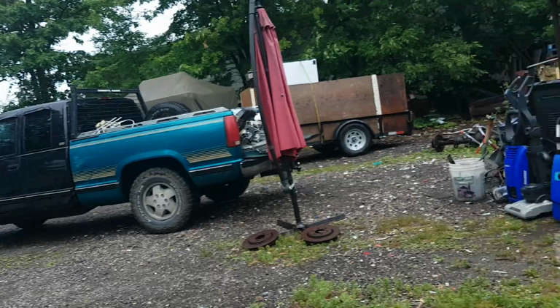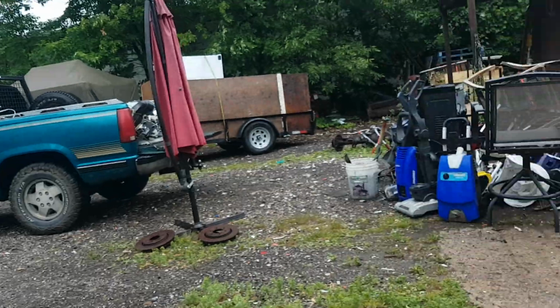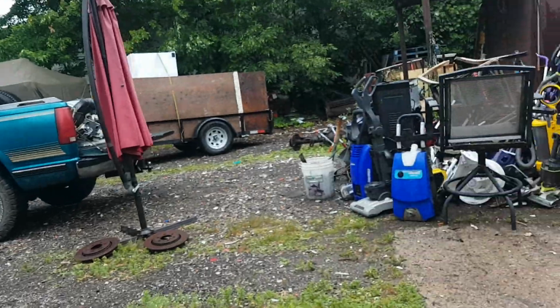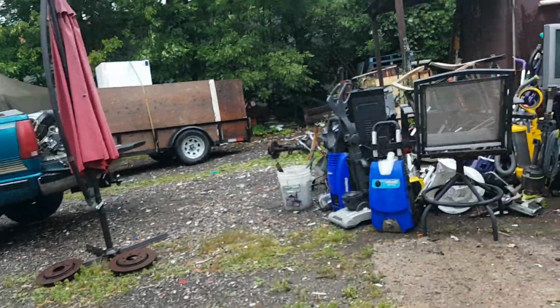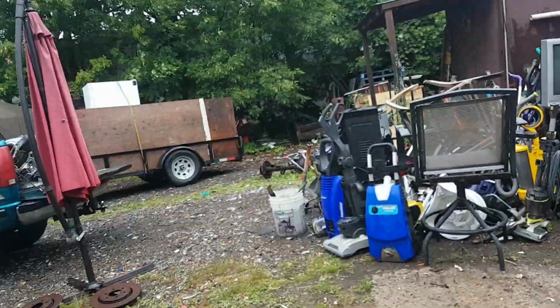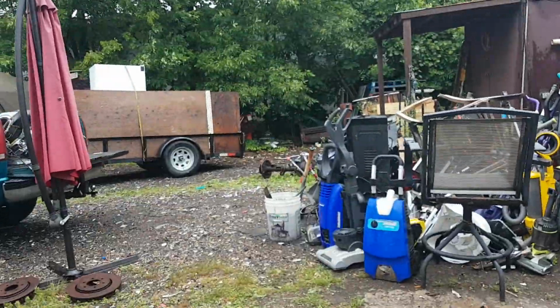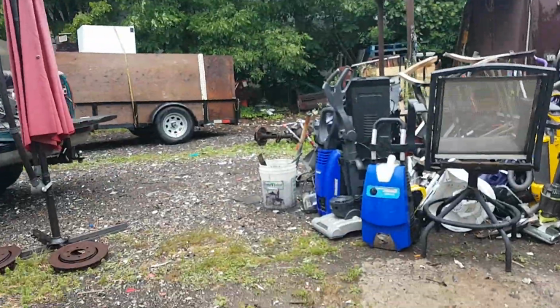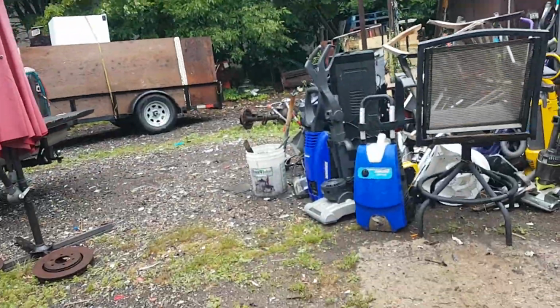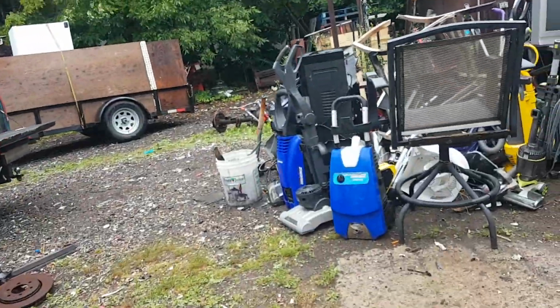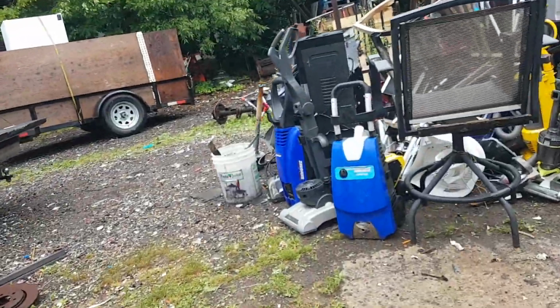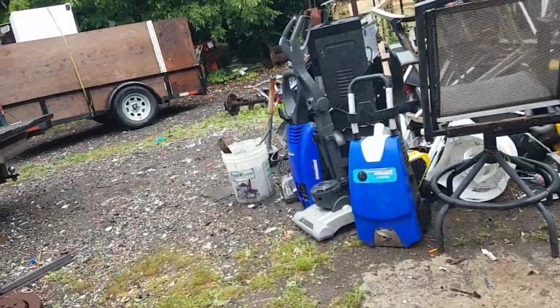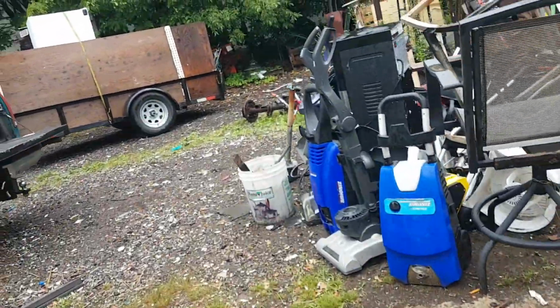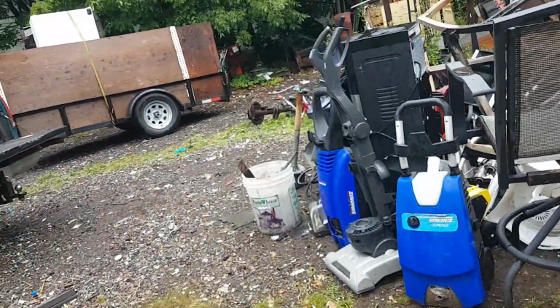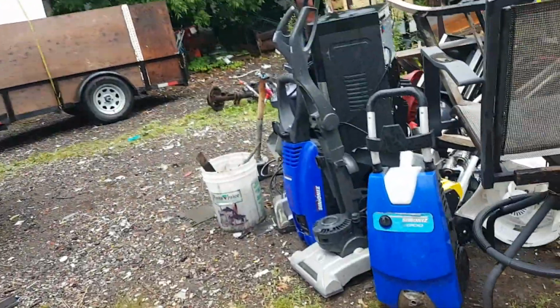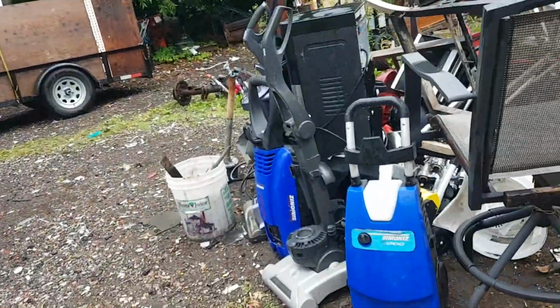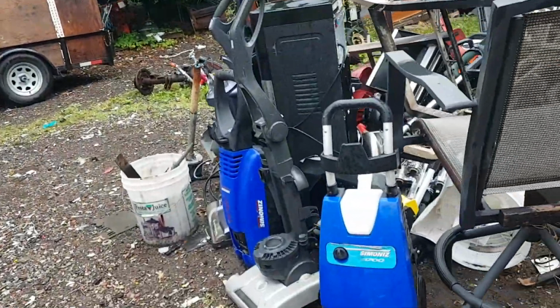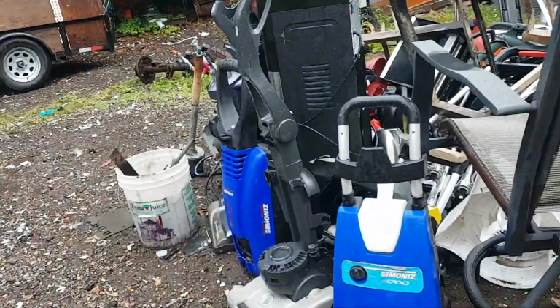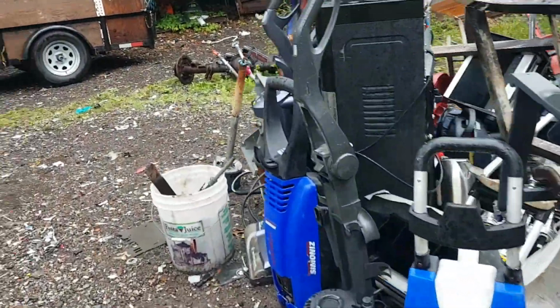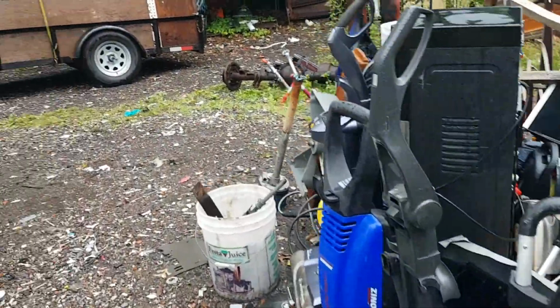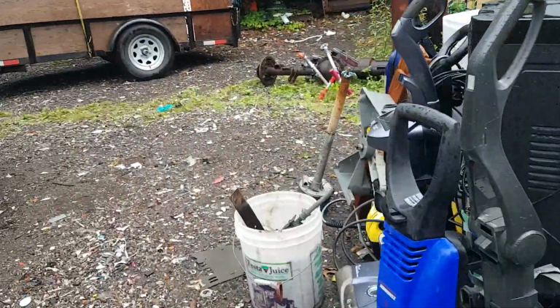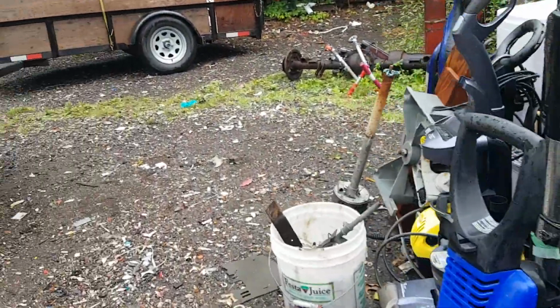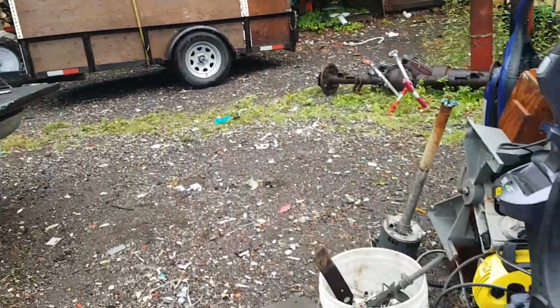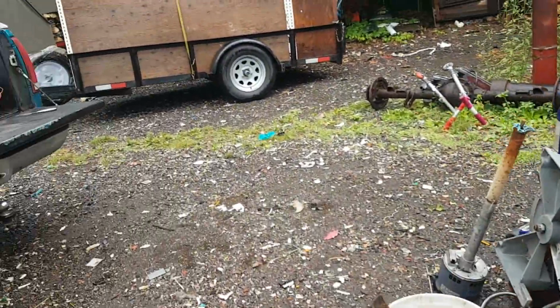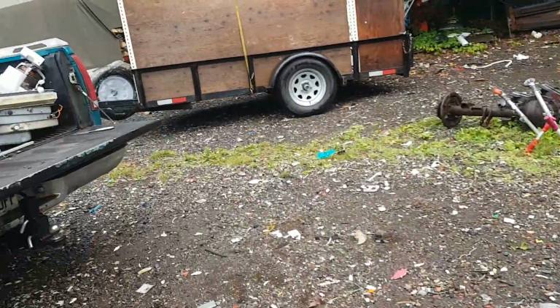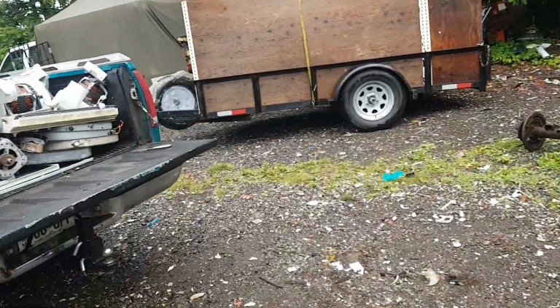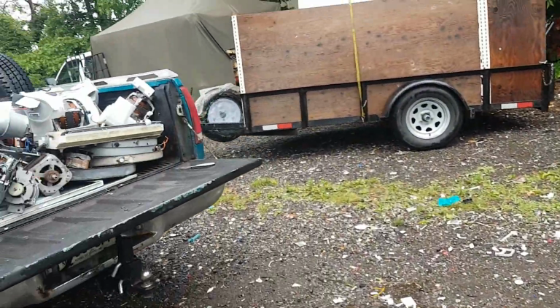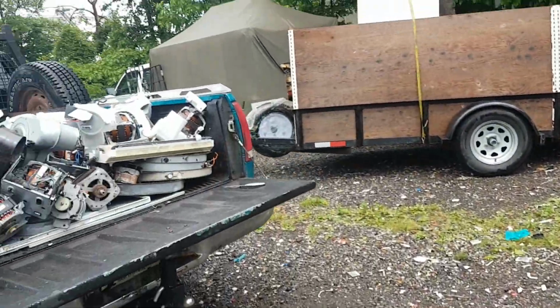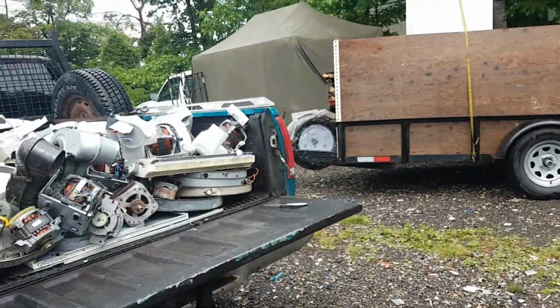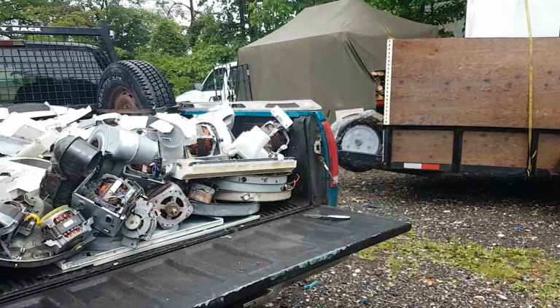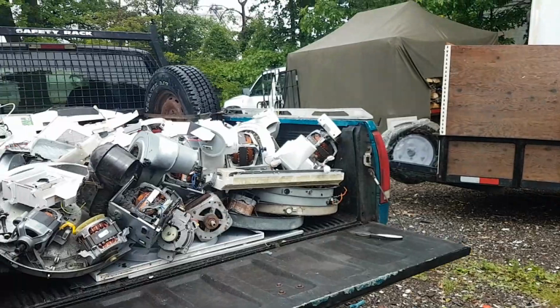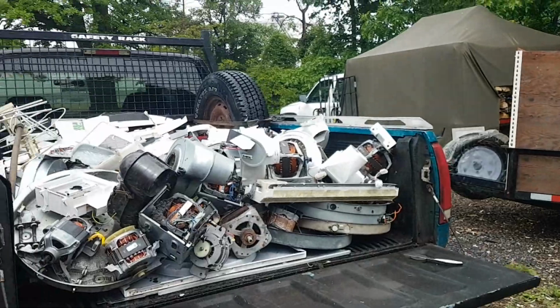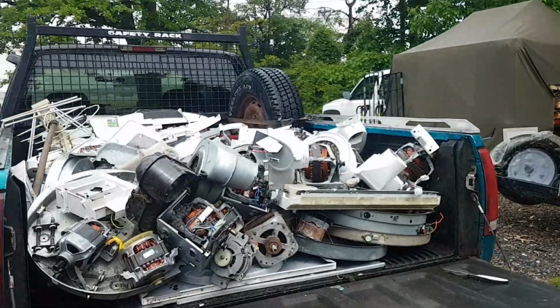Well, YouTube, I am back from my field trip. This is what my appliance guy gave me.